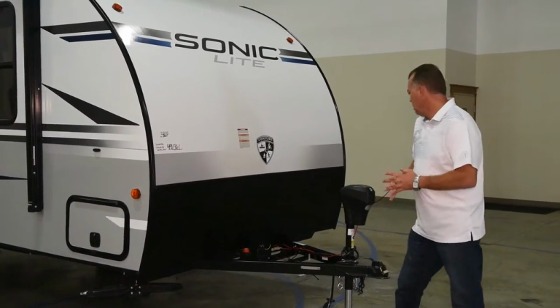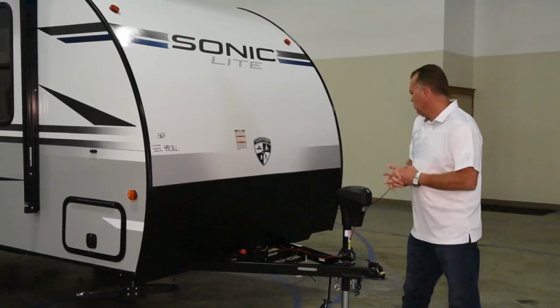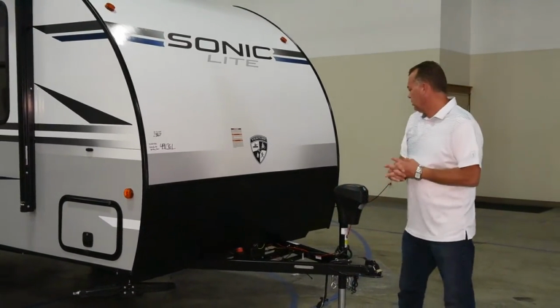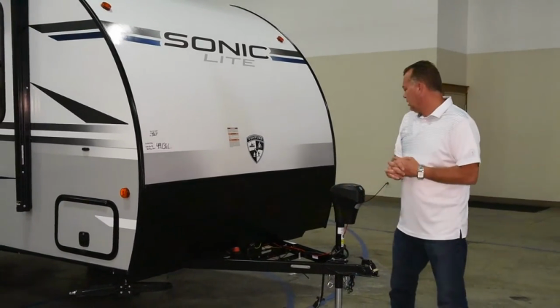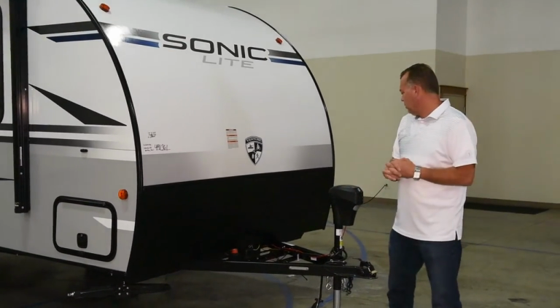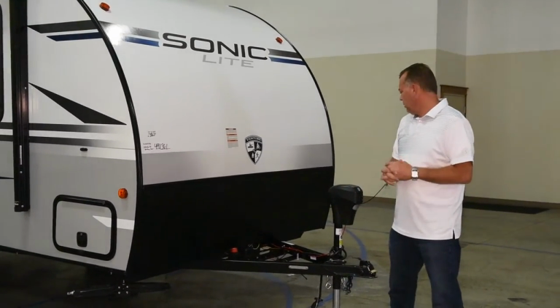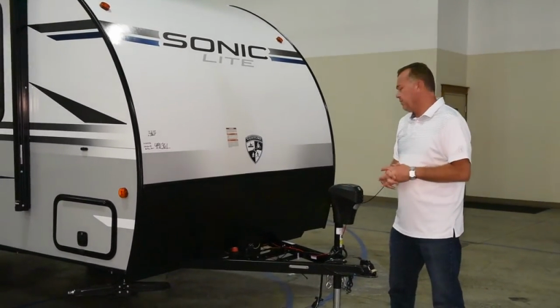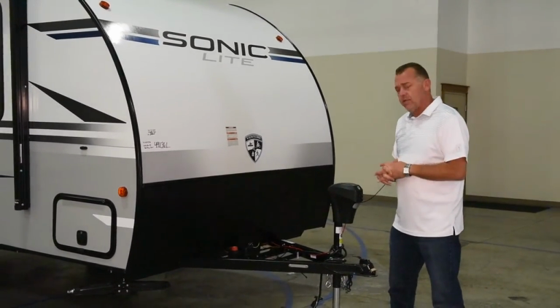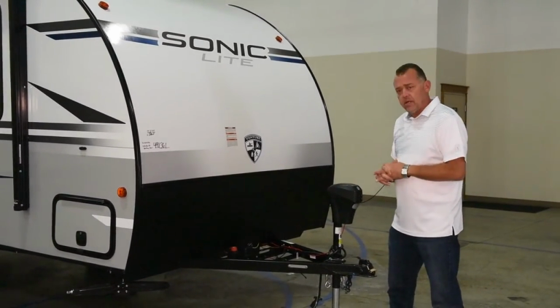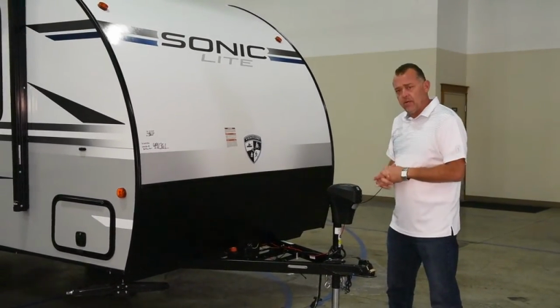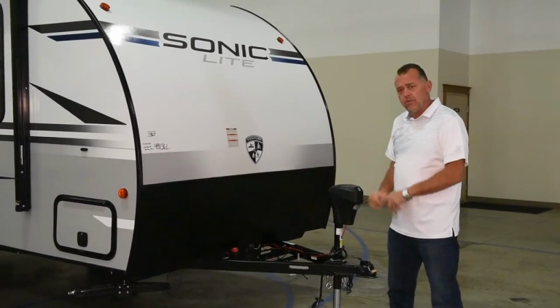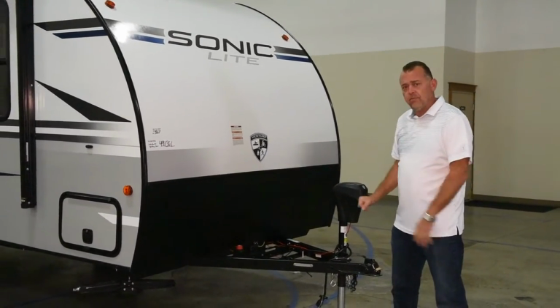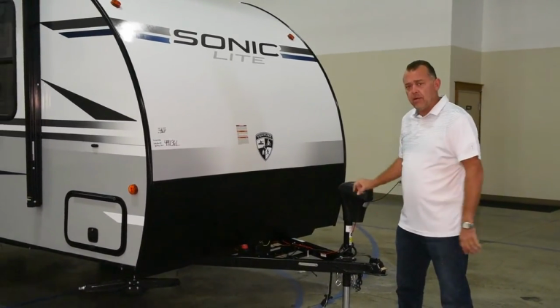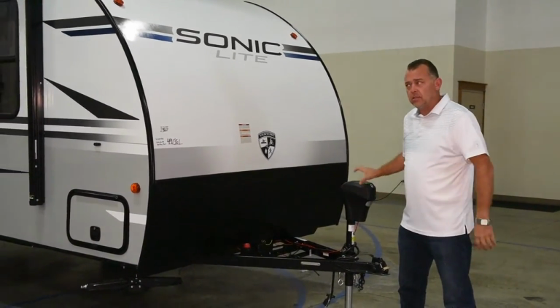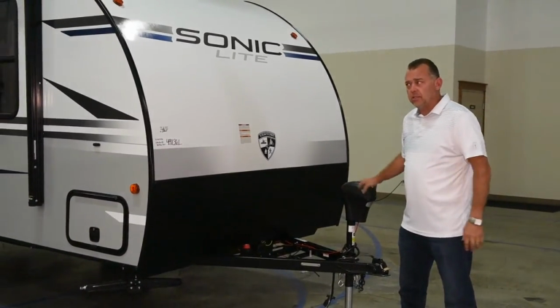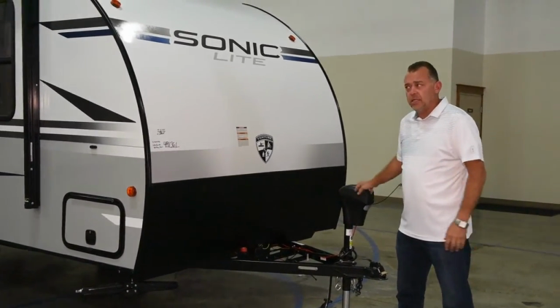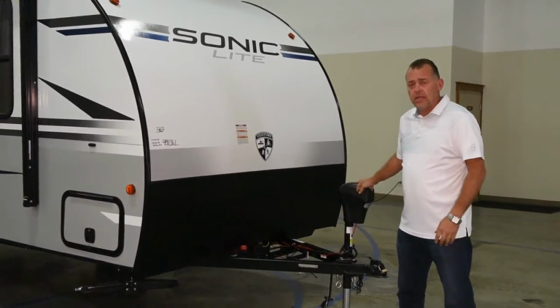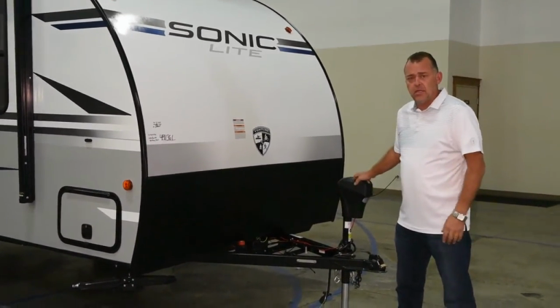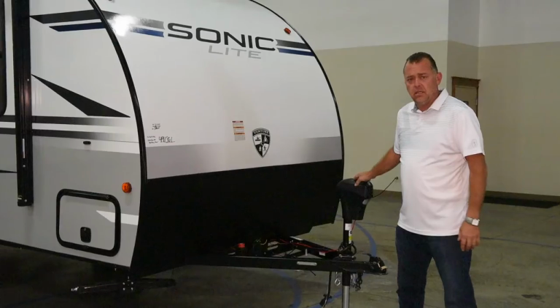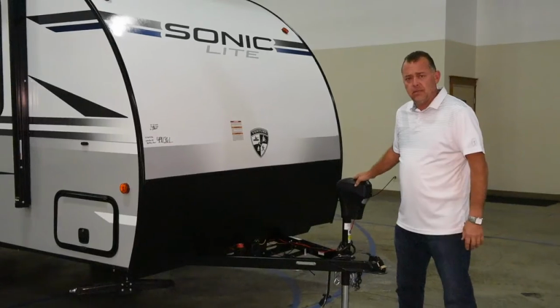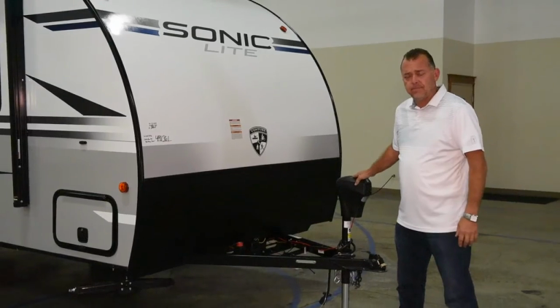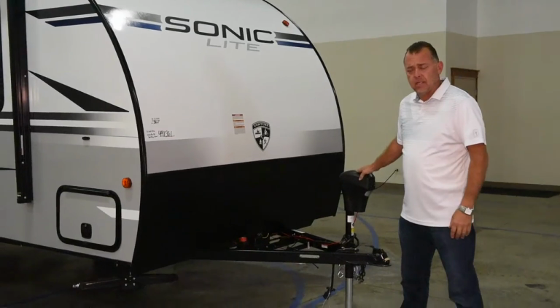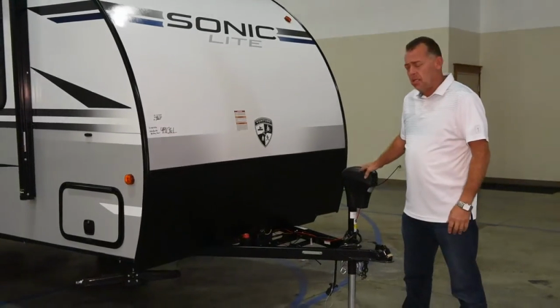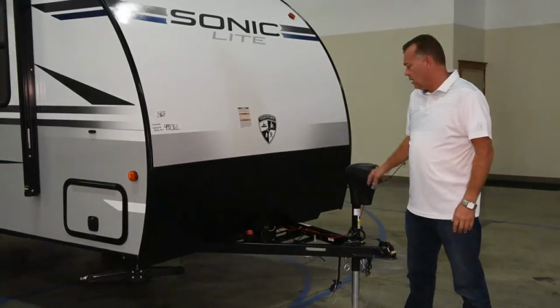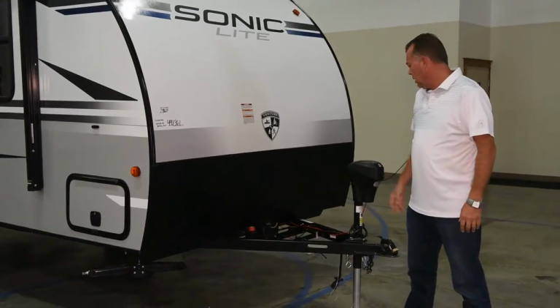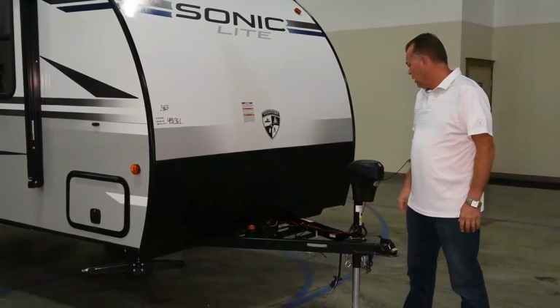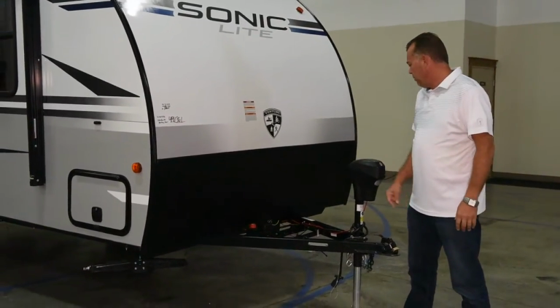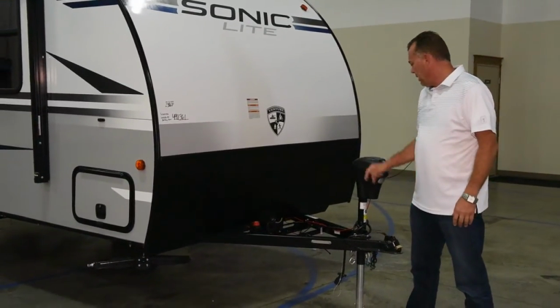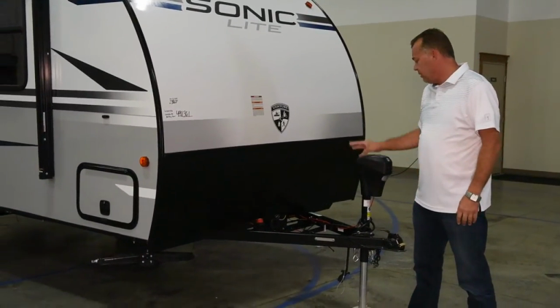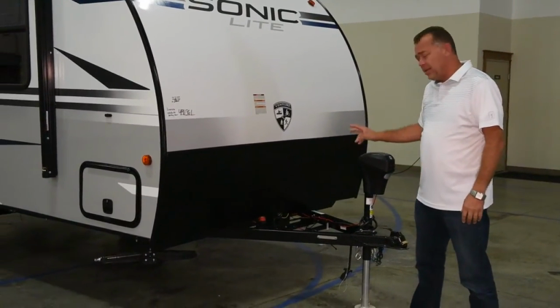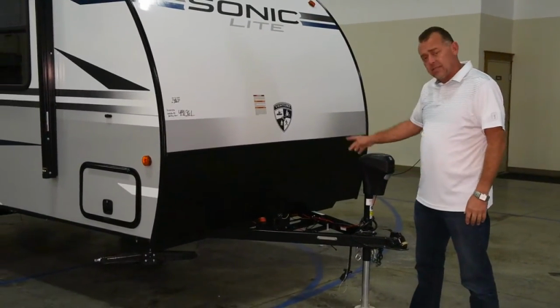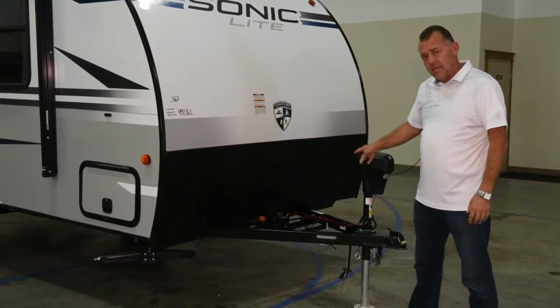We'll start with the front here with the power tongue jack and battery disconnect.